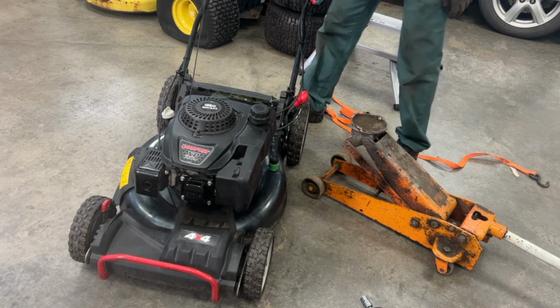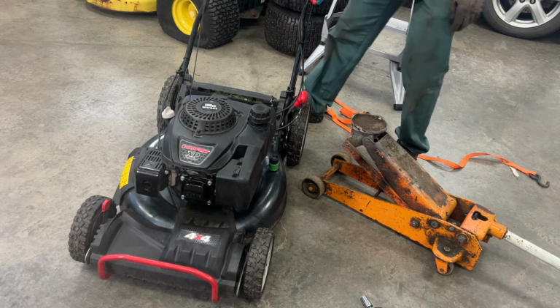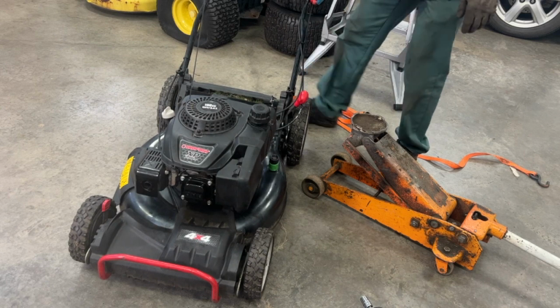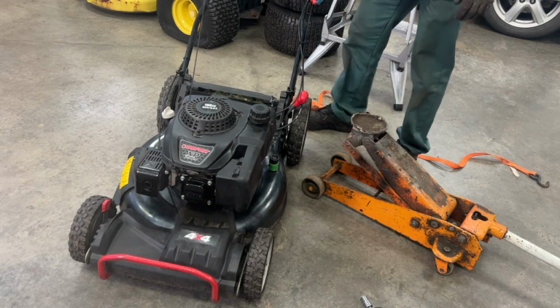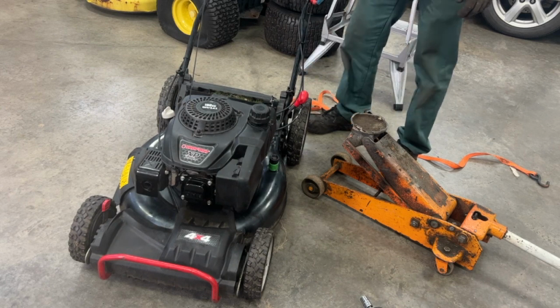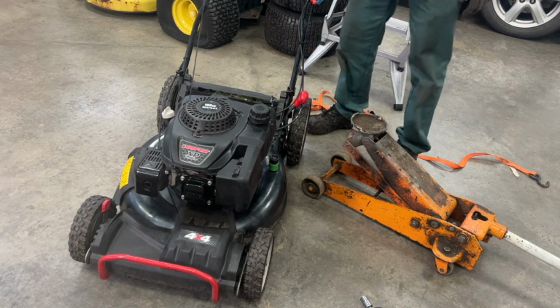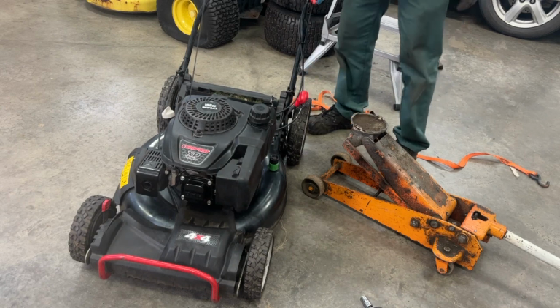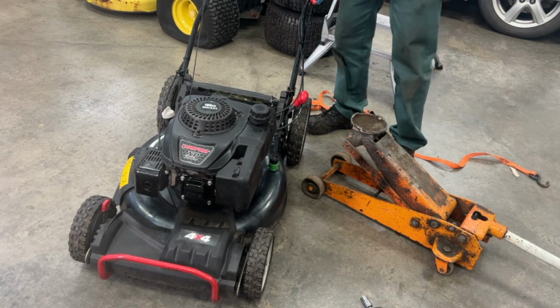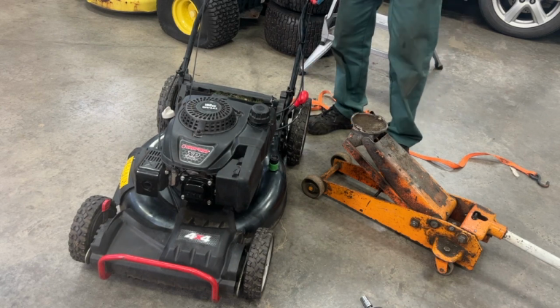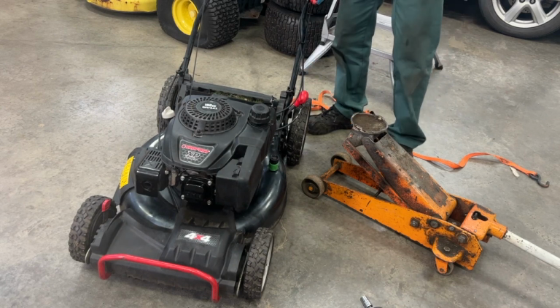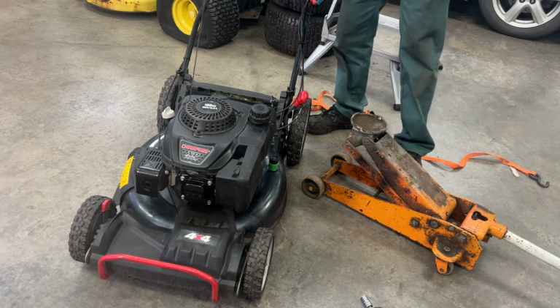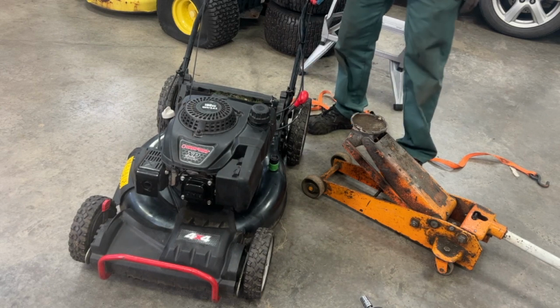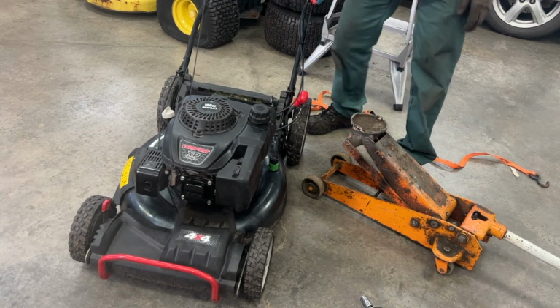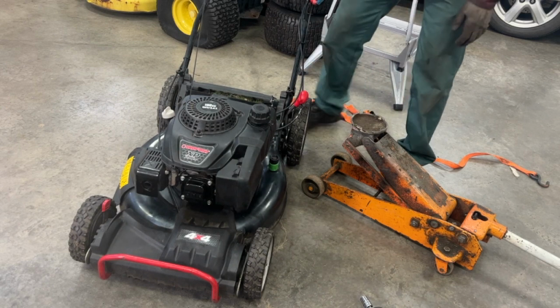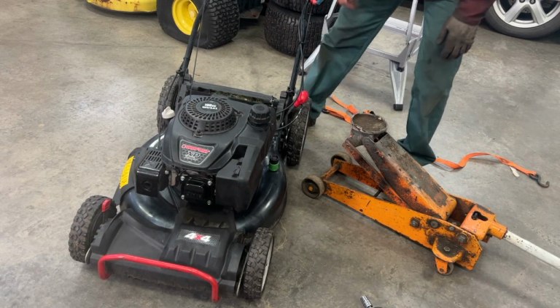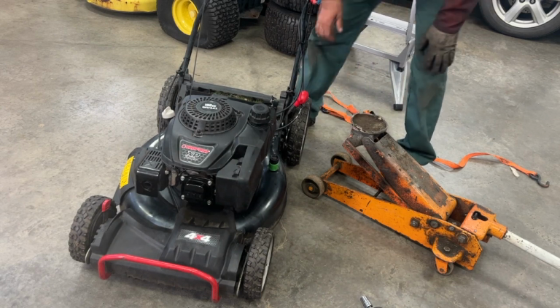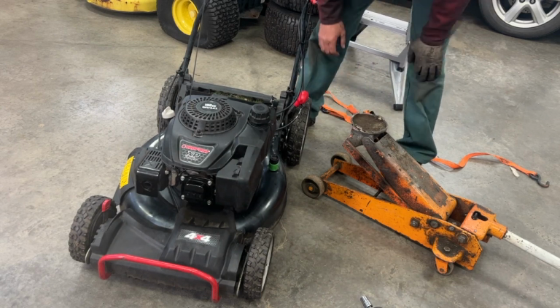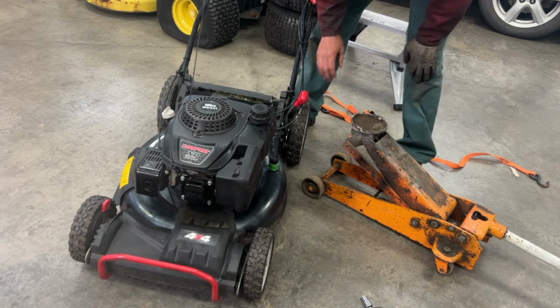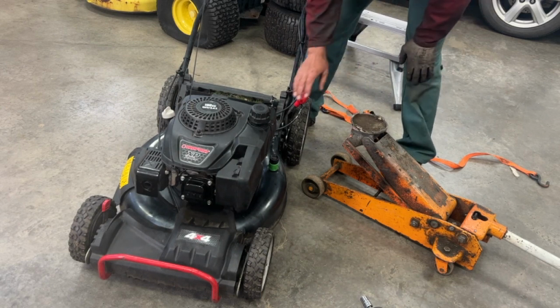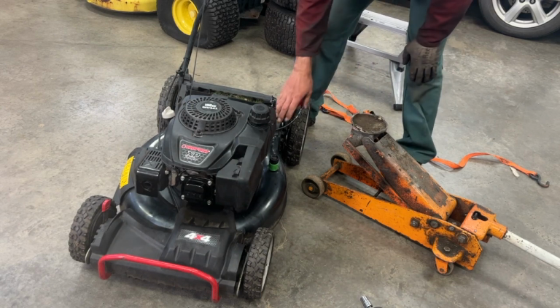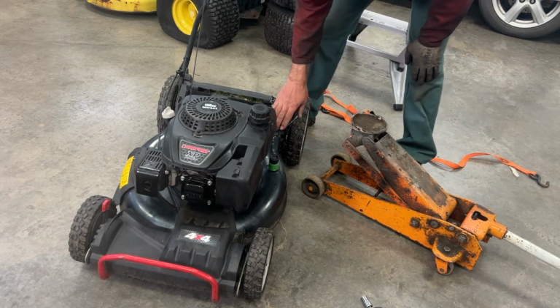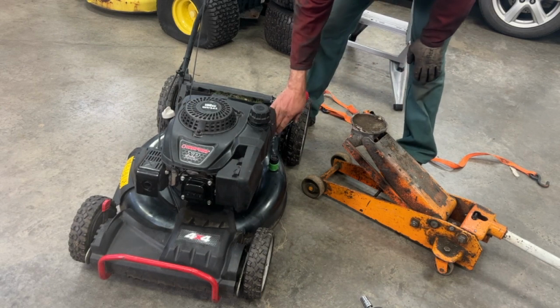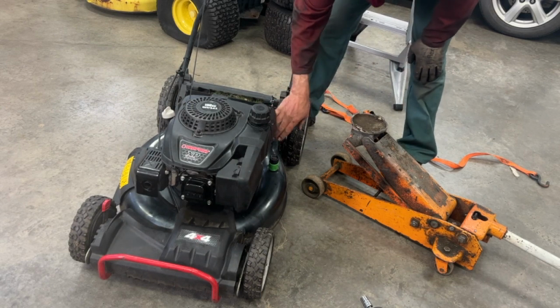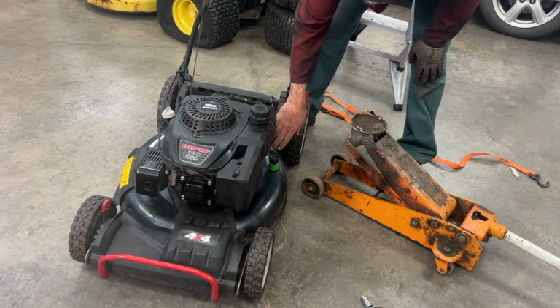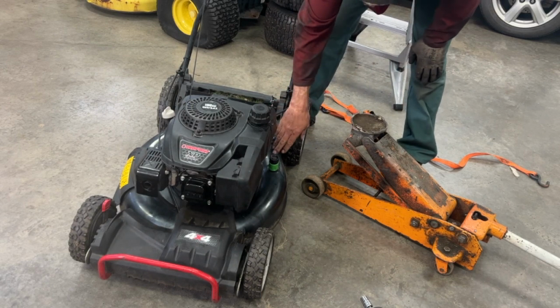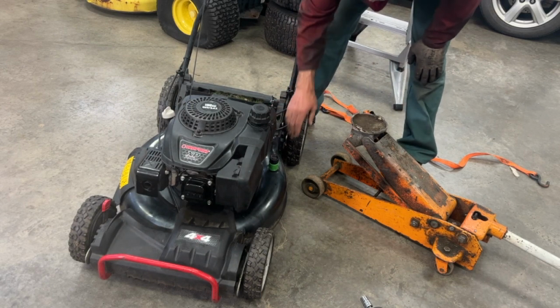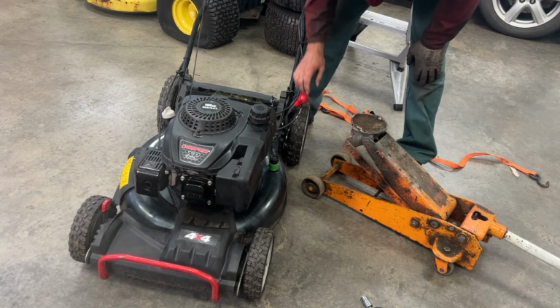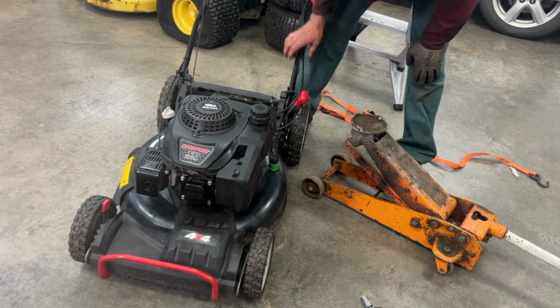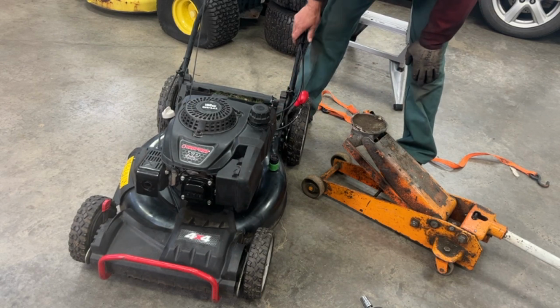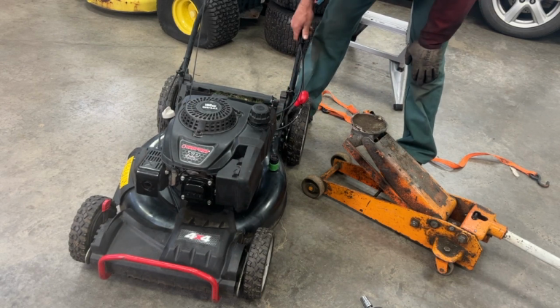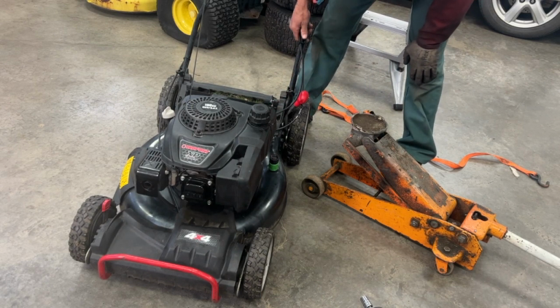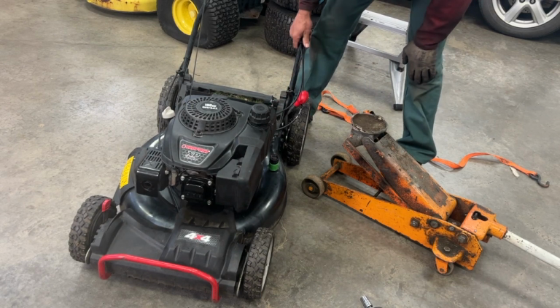Welcome back to the channel. Today I'm going to show you how to remove your lawnmower blade and sharpen it on the push mower.